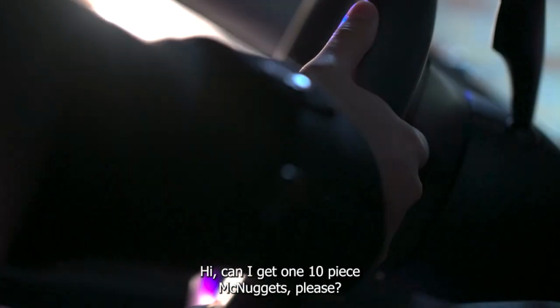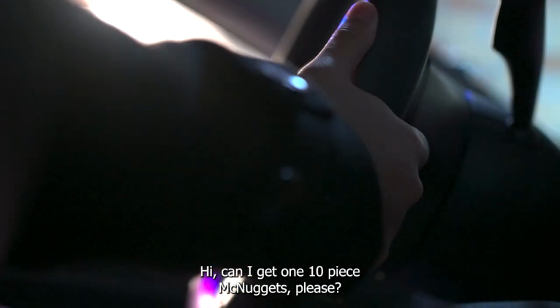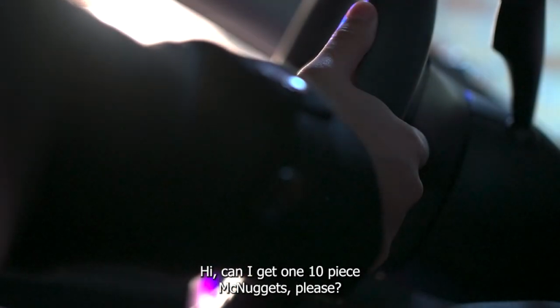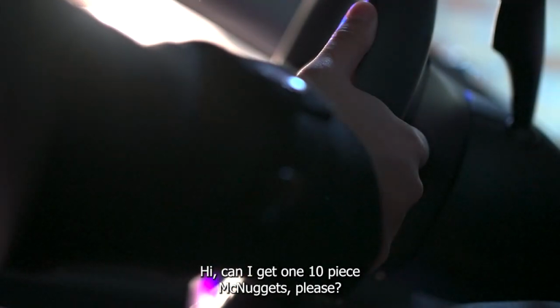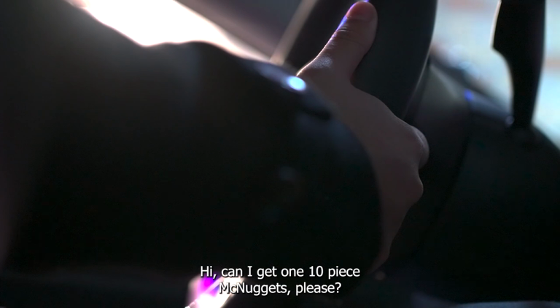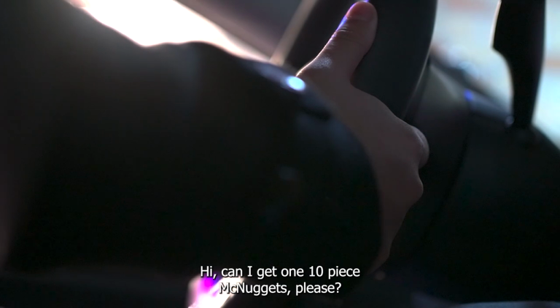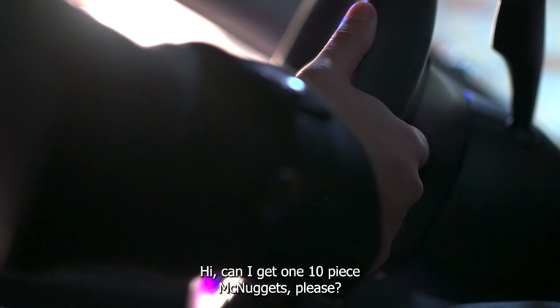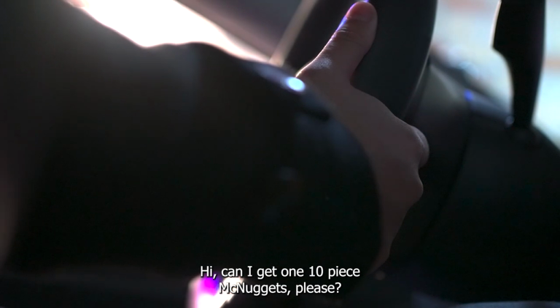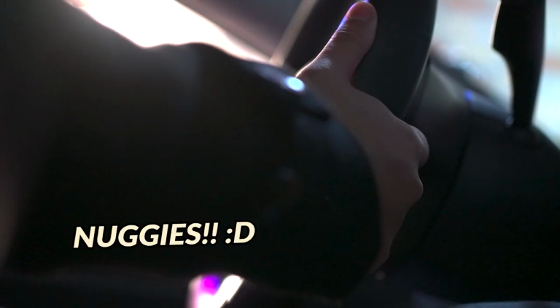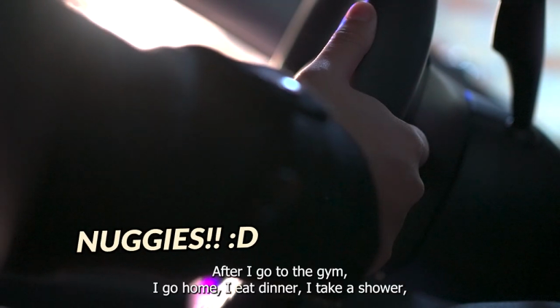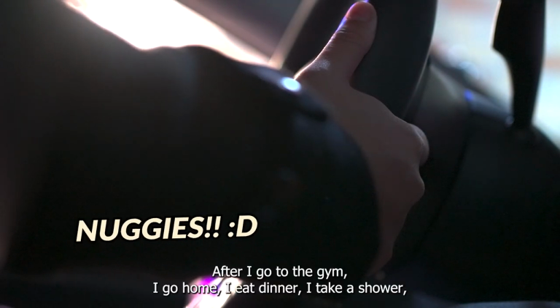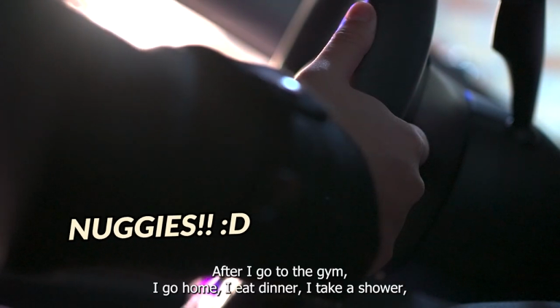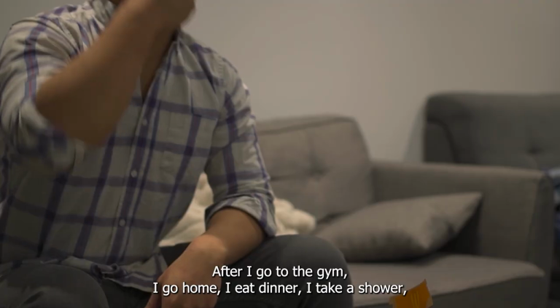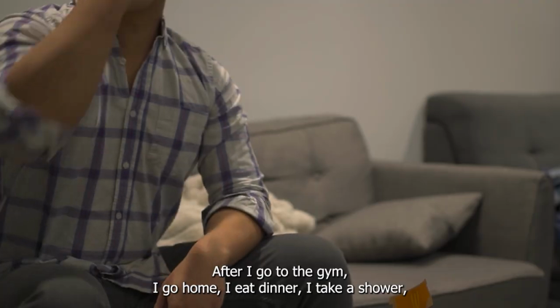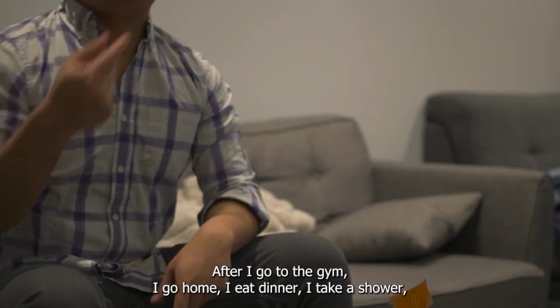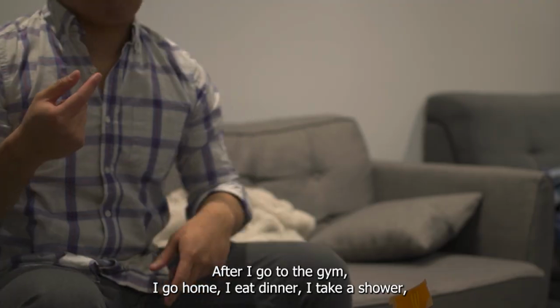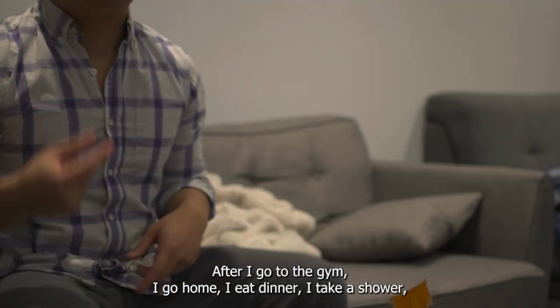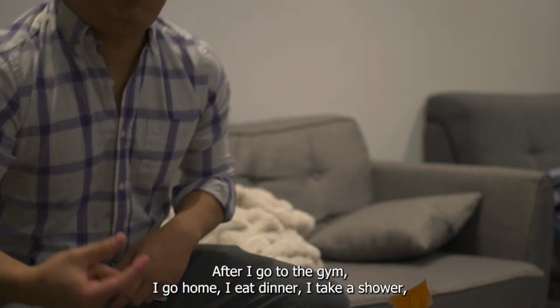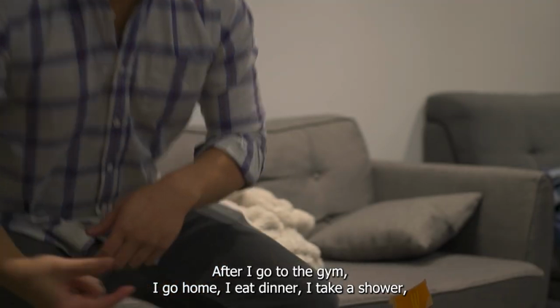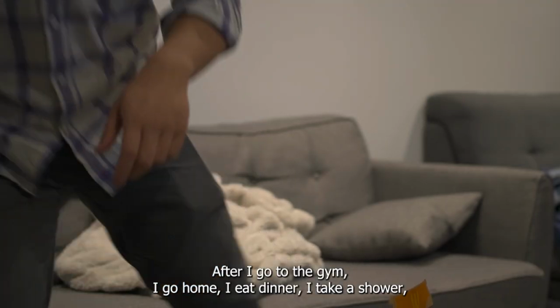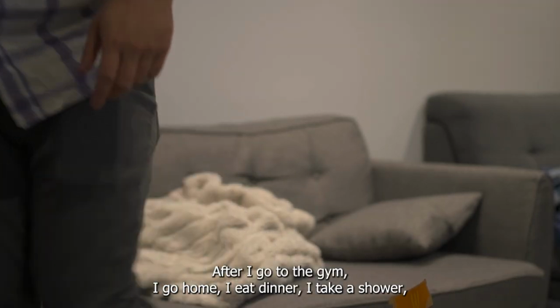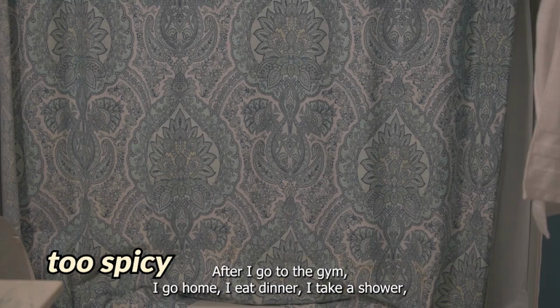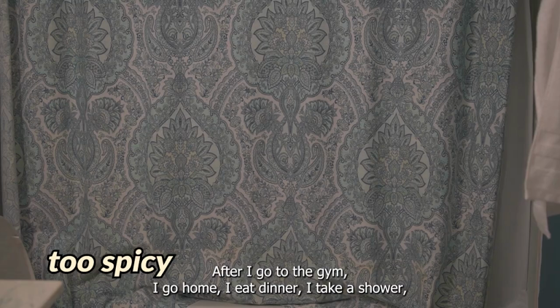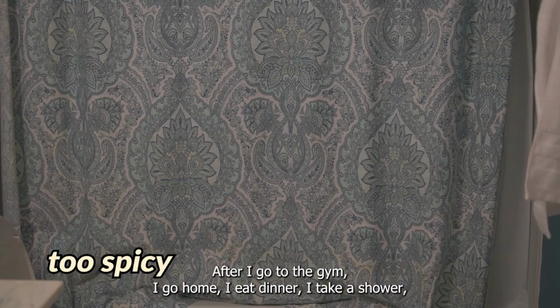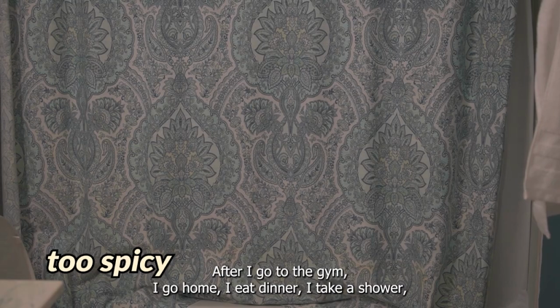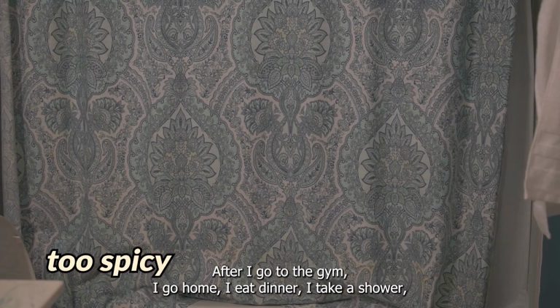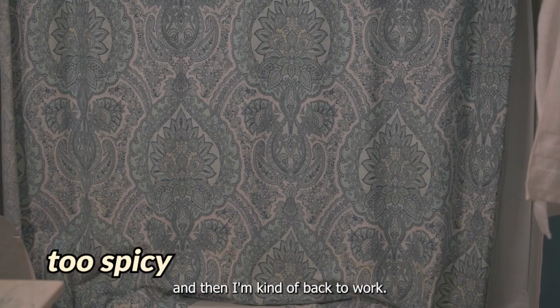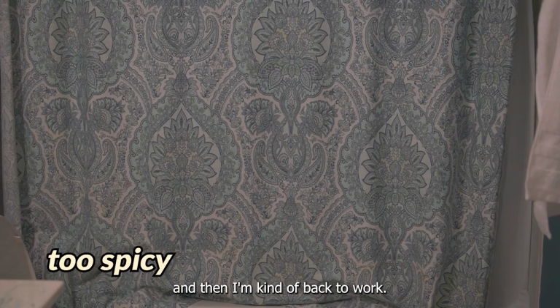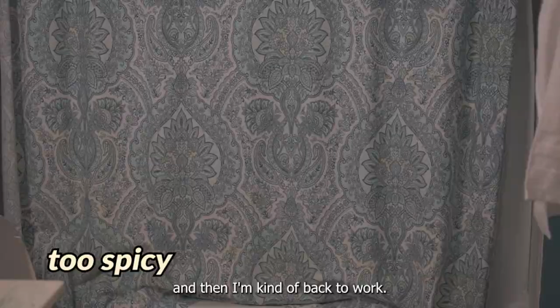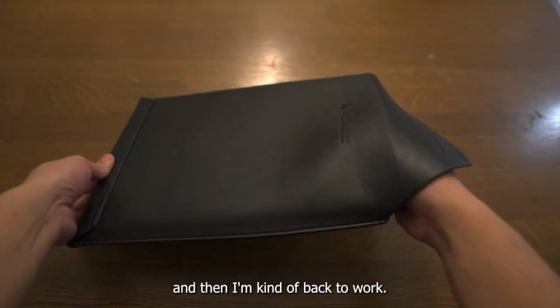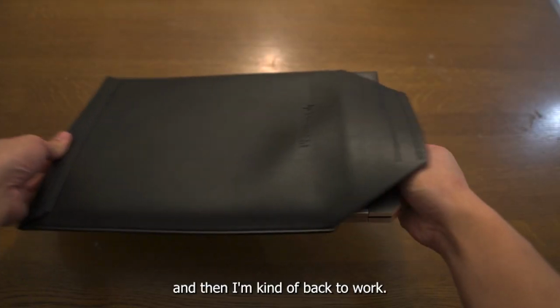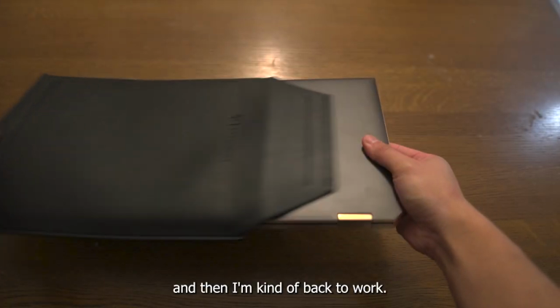Can I get one 10-piece McNugget, please? After I go to the gym, I go home, I eat dinner, I take a shower, and then I'm kind of back to work.